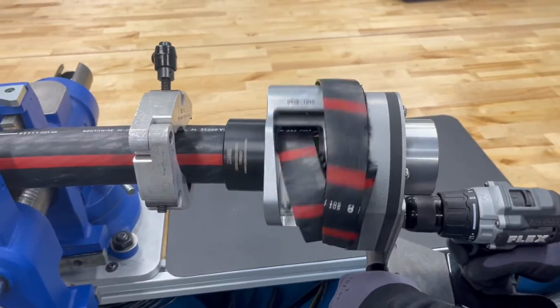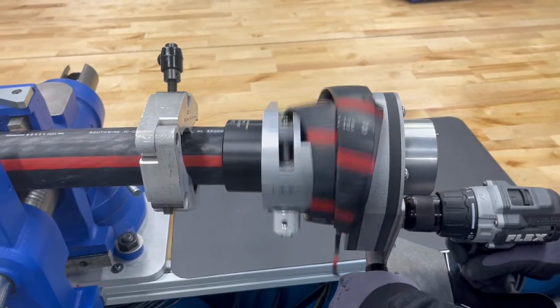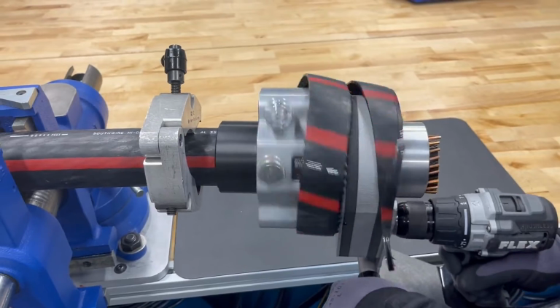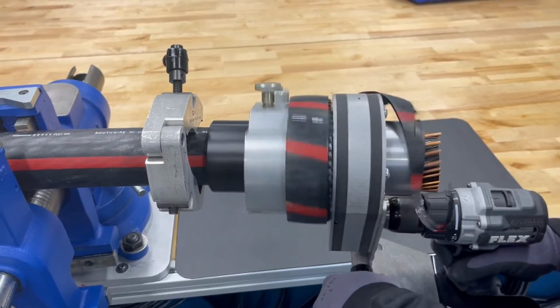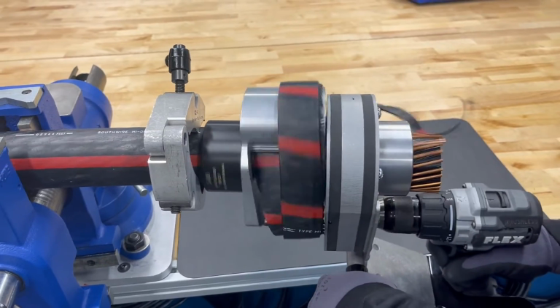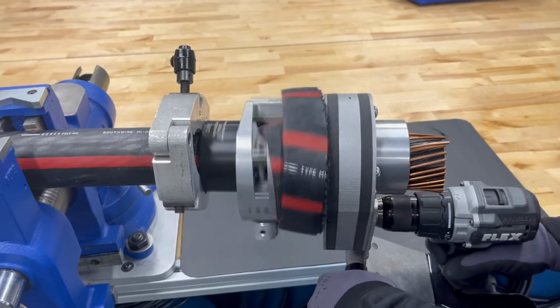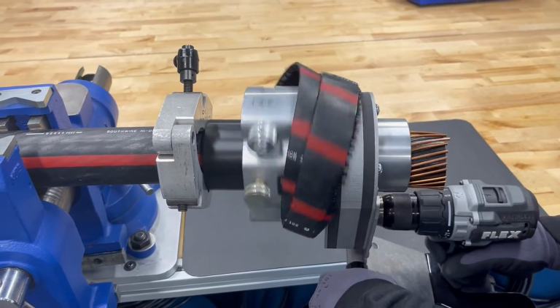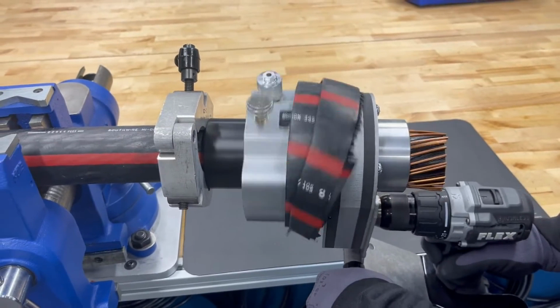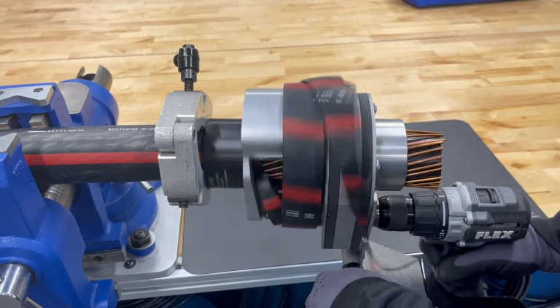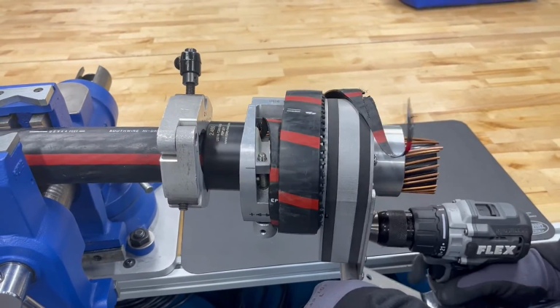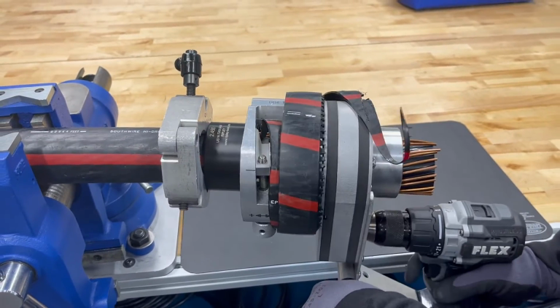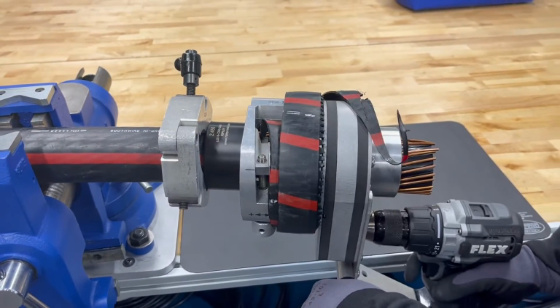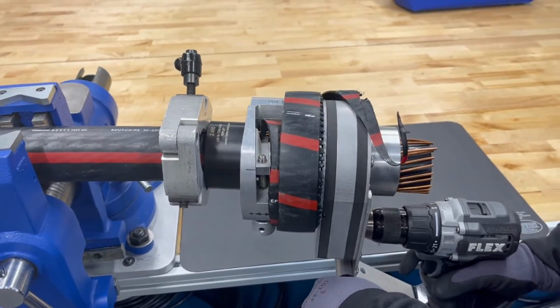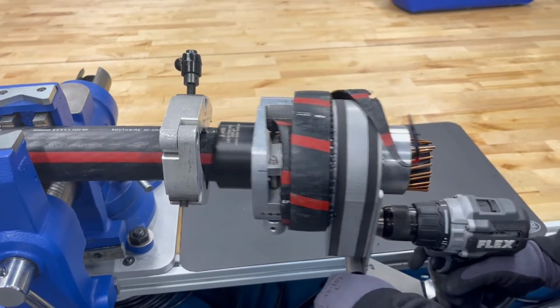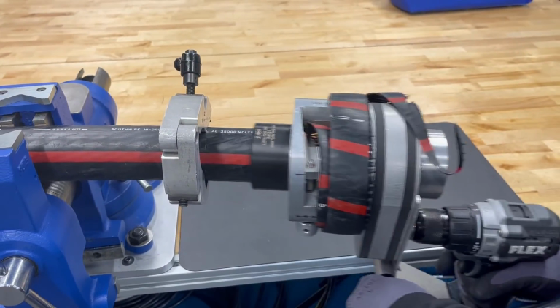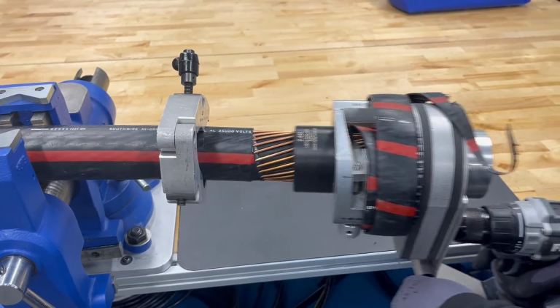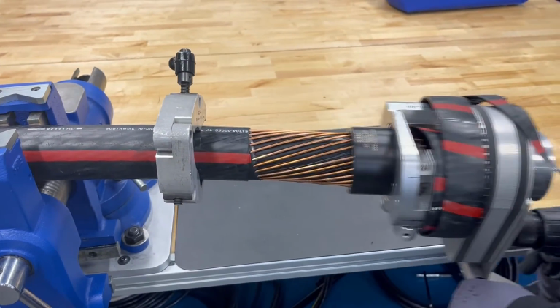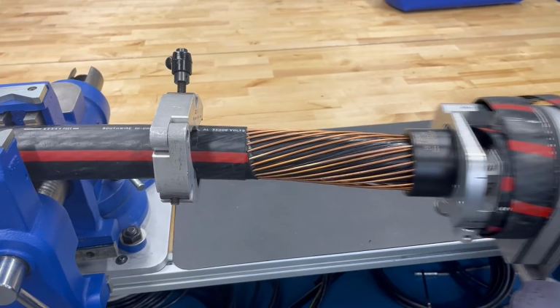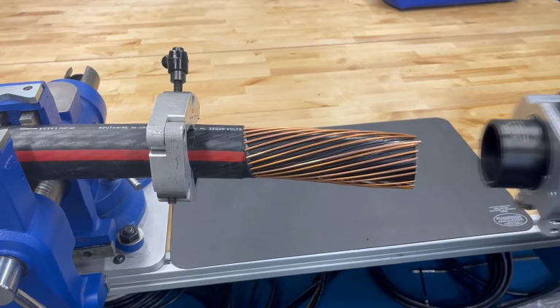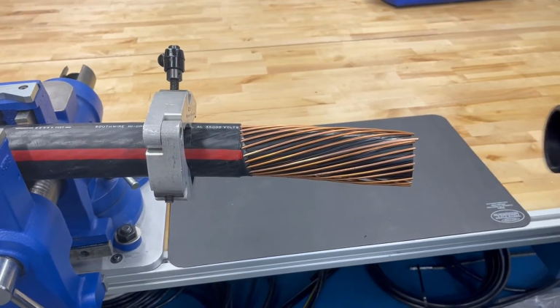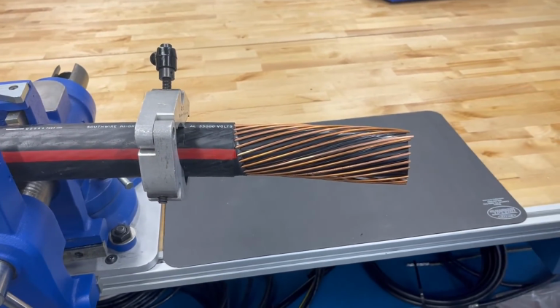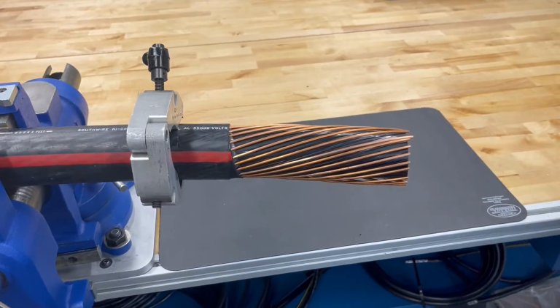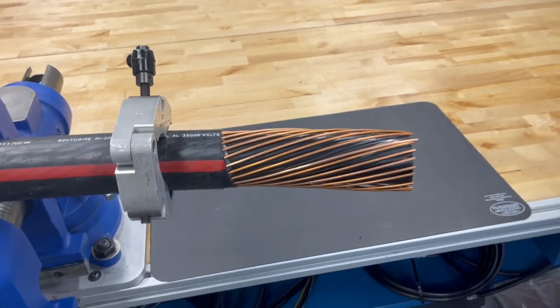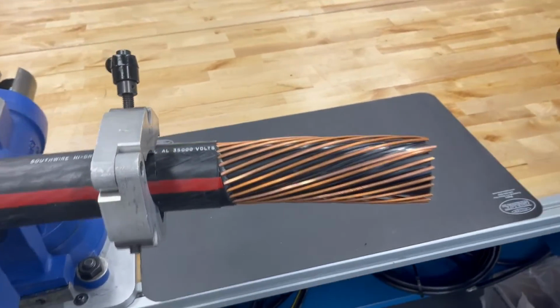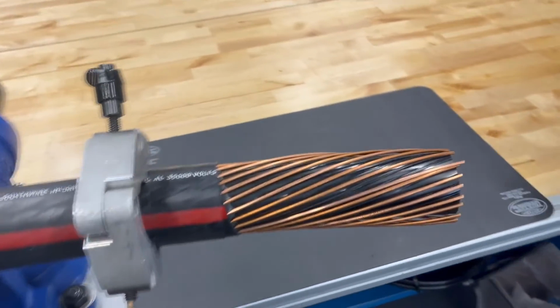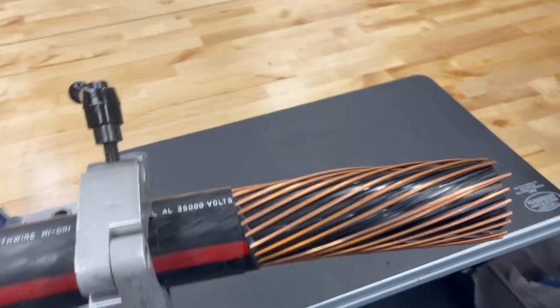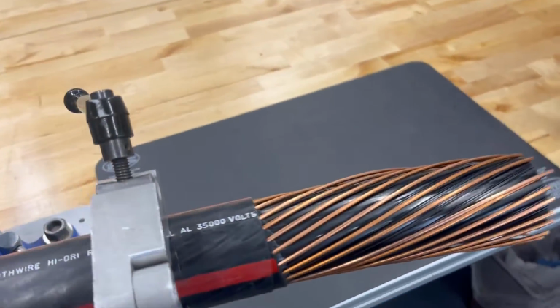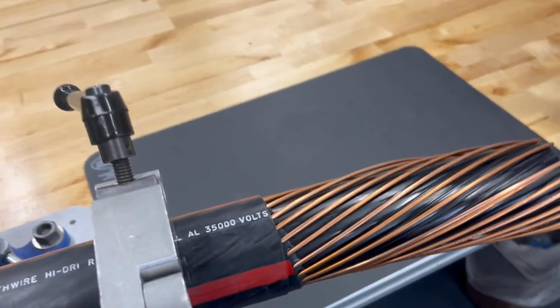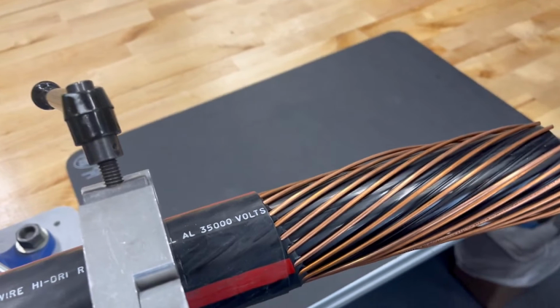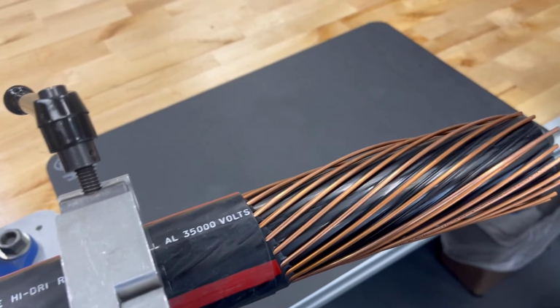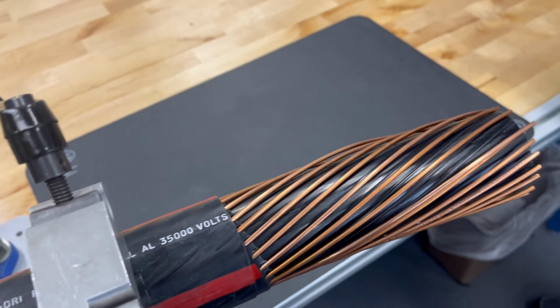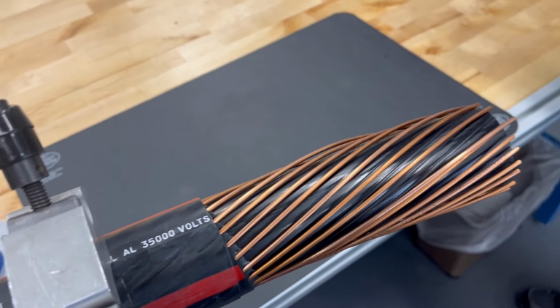Stripping cable over long distances is quick, easy, and with a self-feeding design, much less strain.